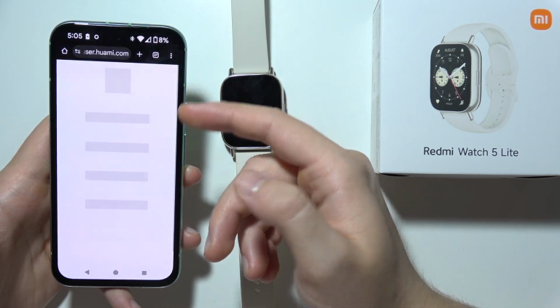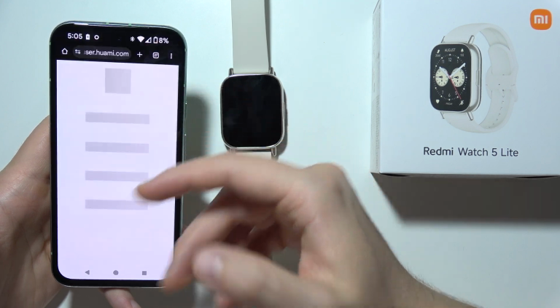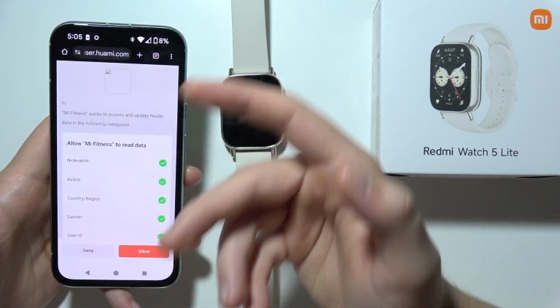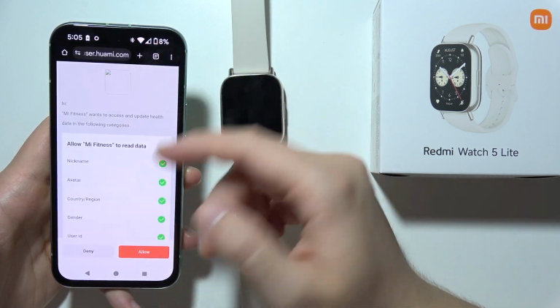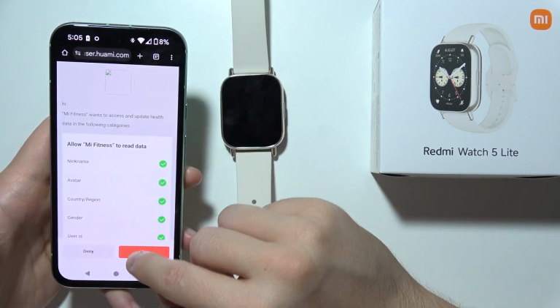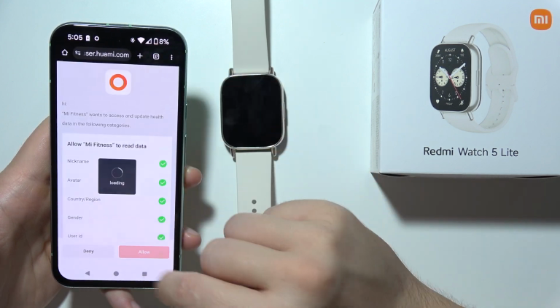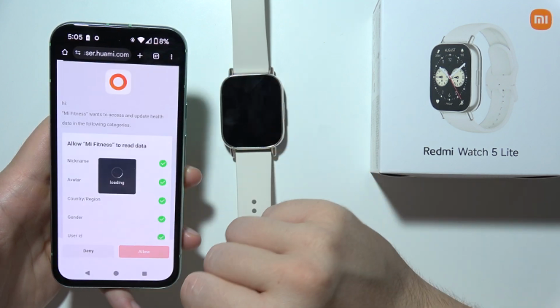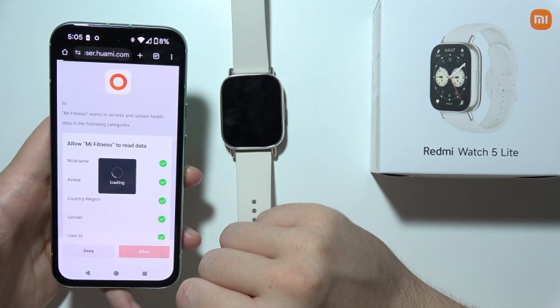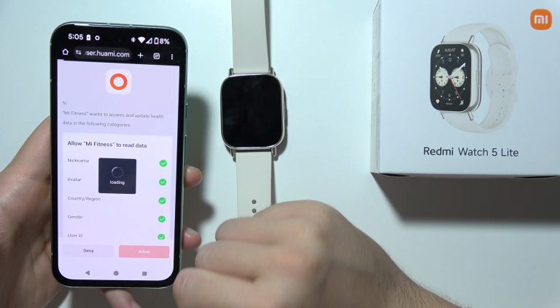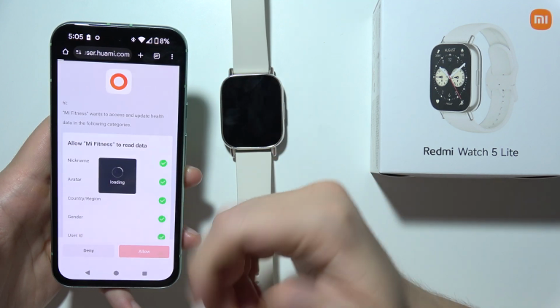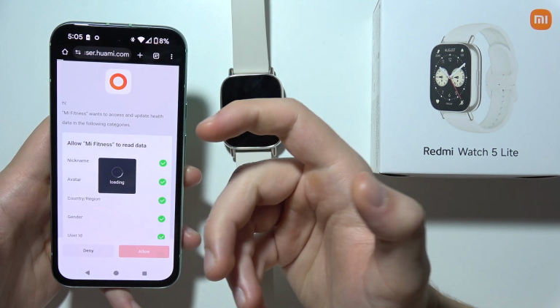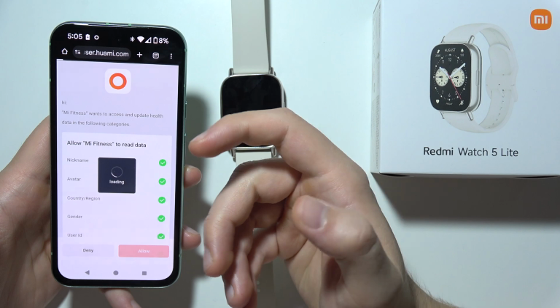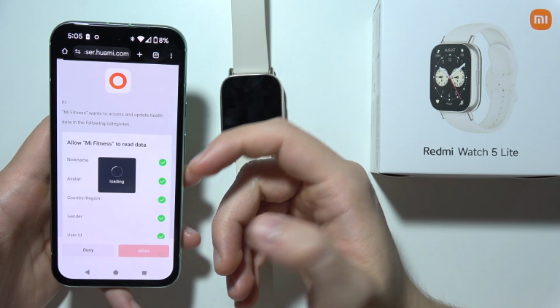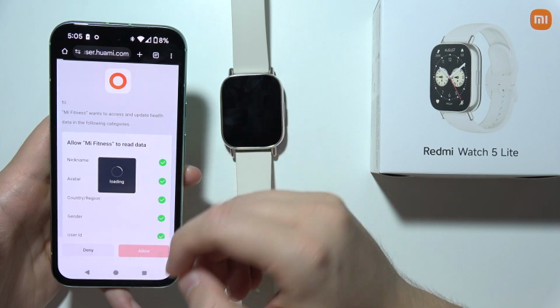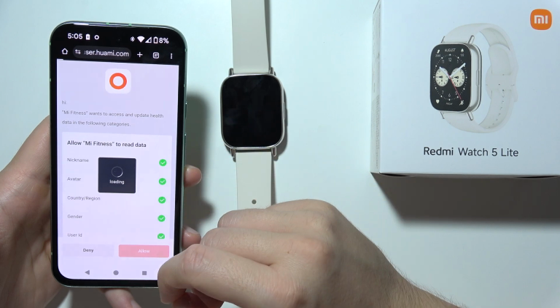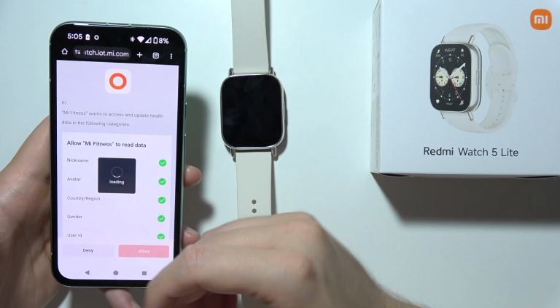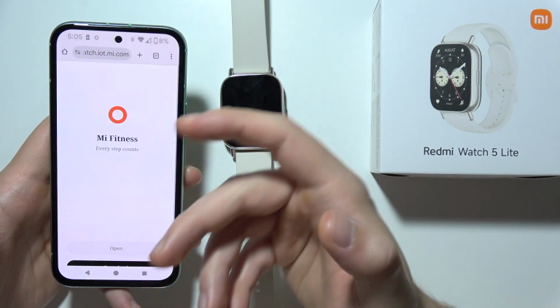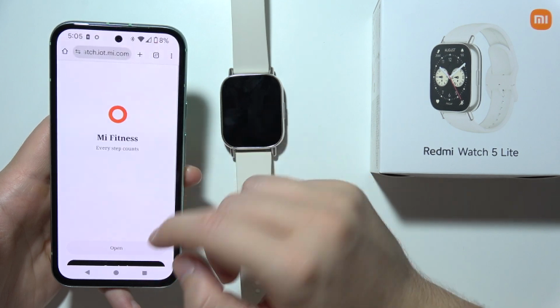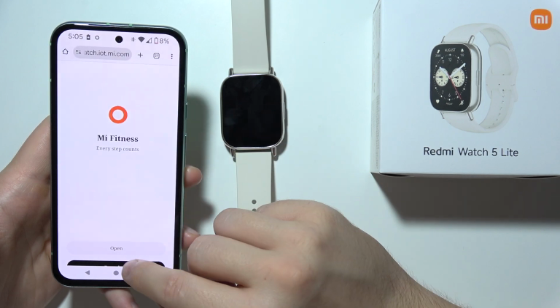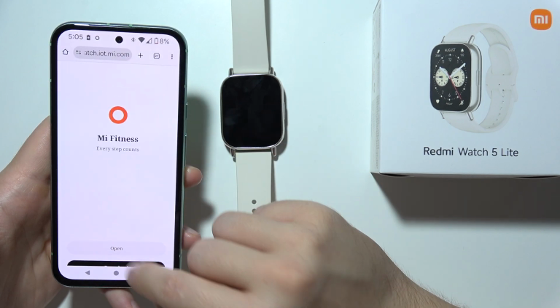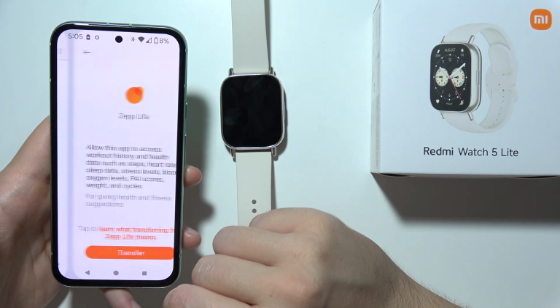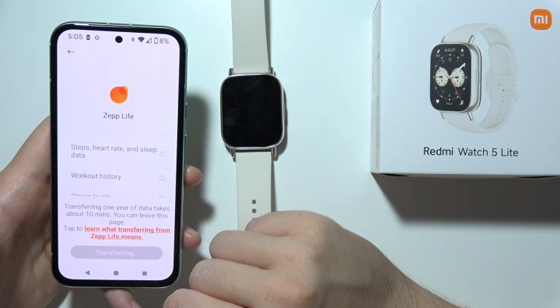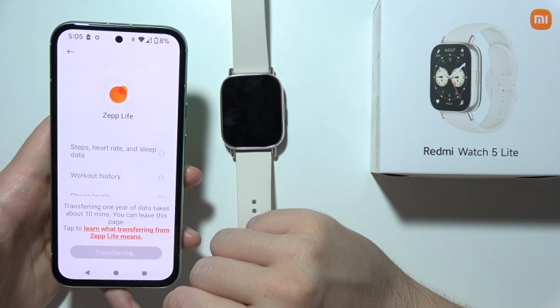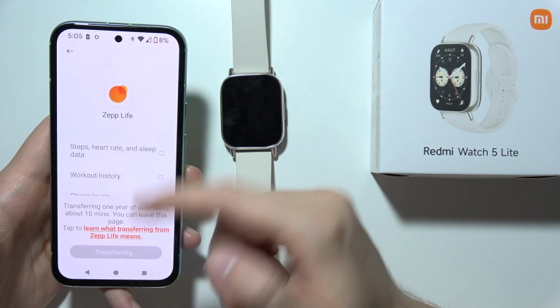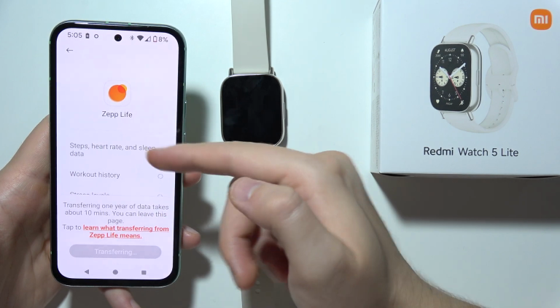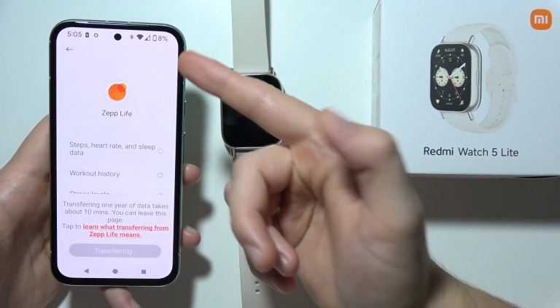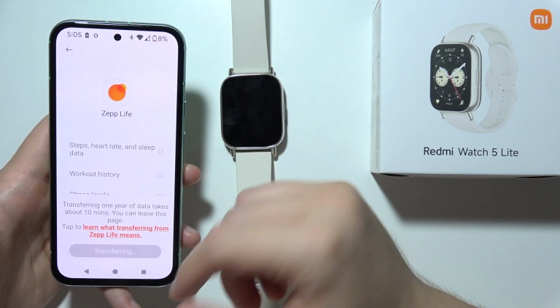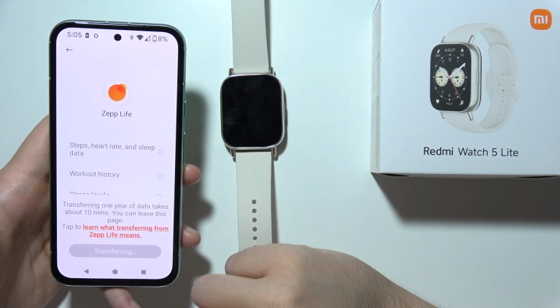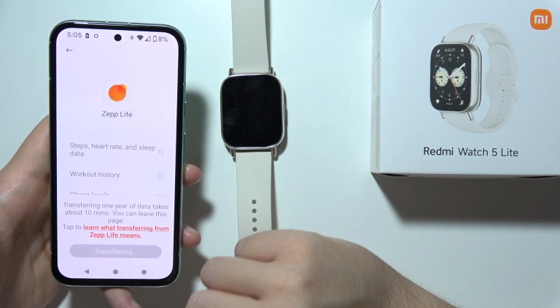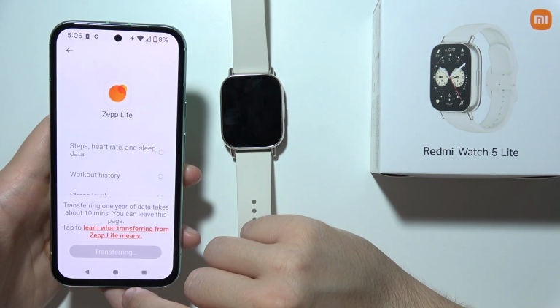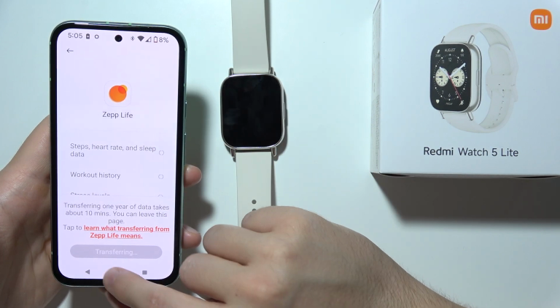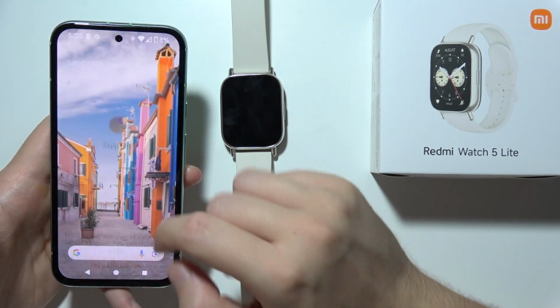Sometimes it is working, sometimes it is not working. I'm actually not sure what is the reason, but as you can see now it starts transferring.